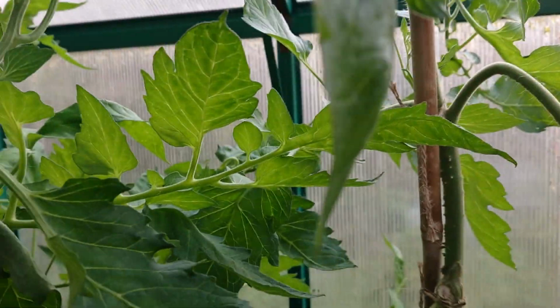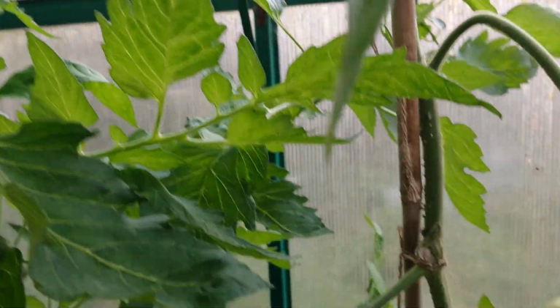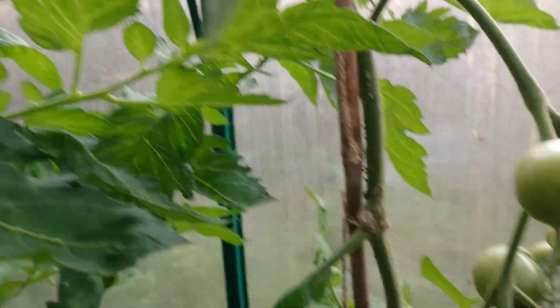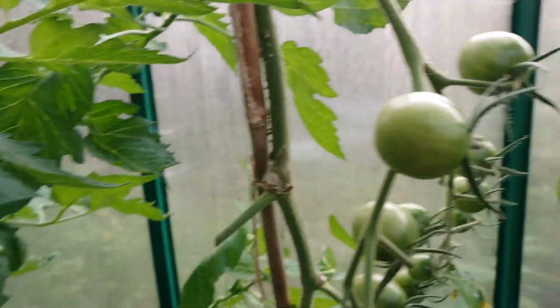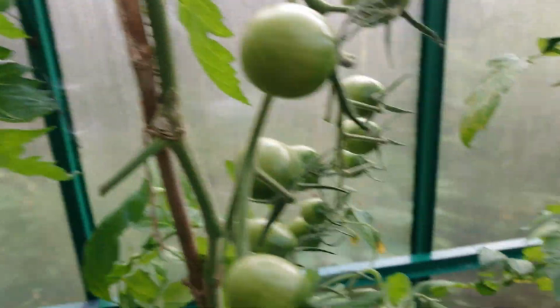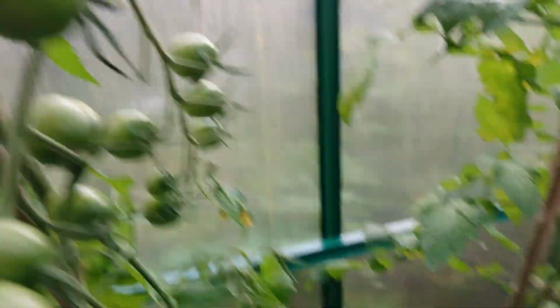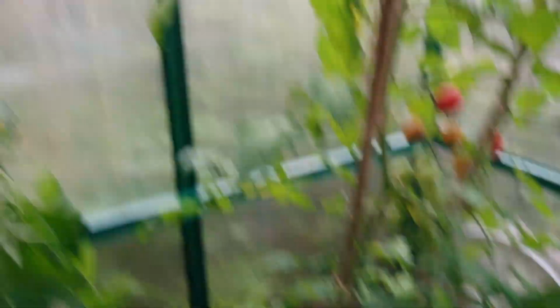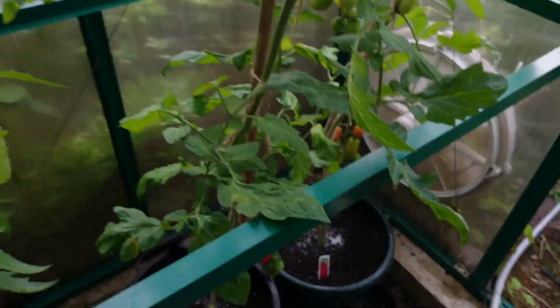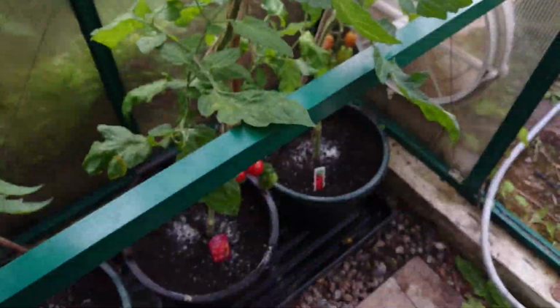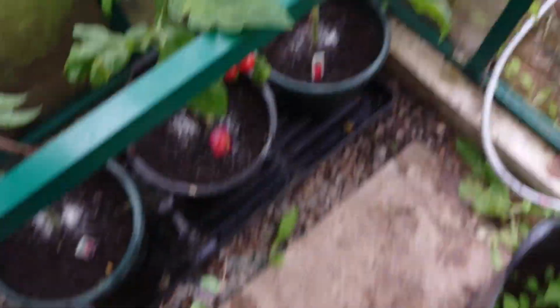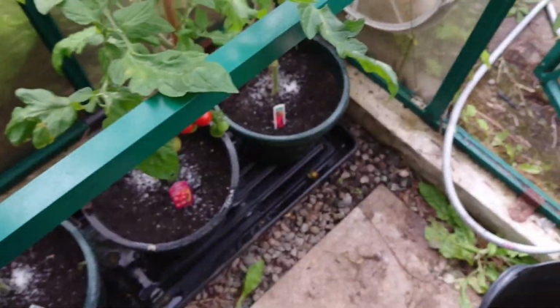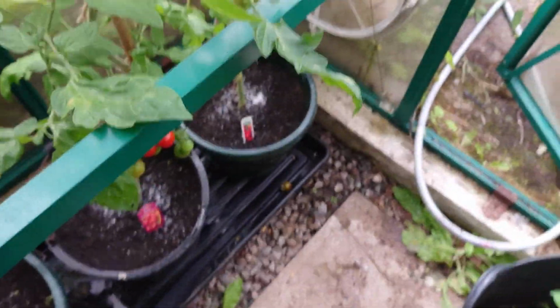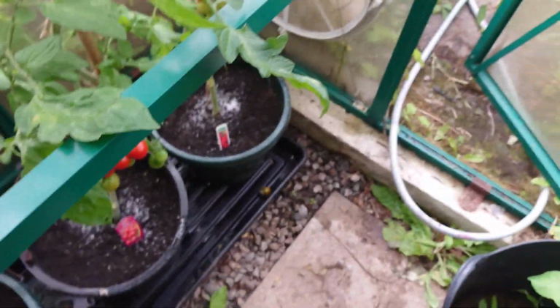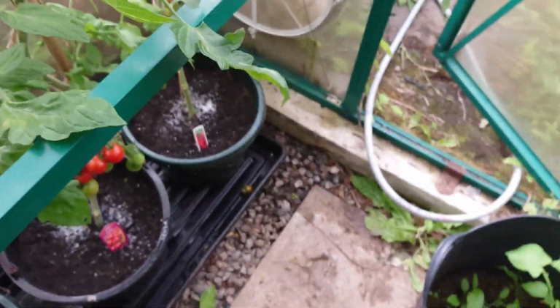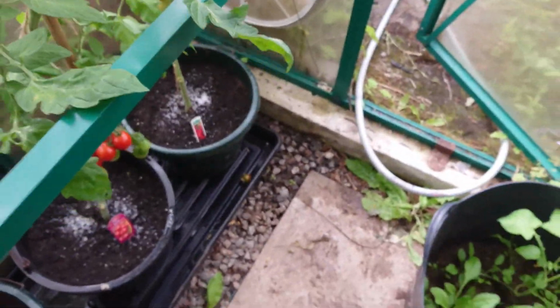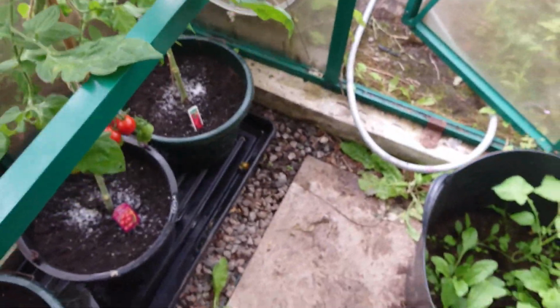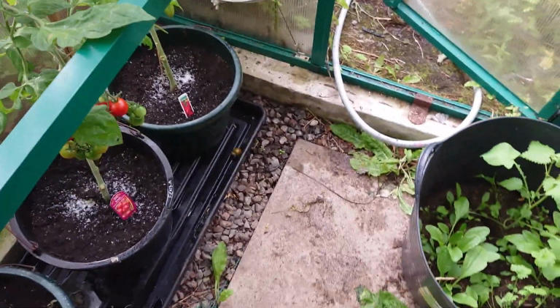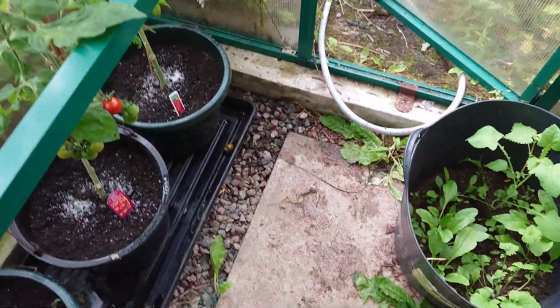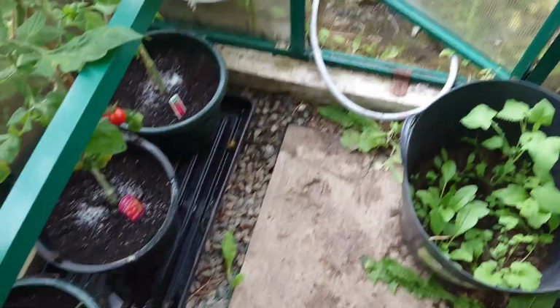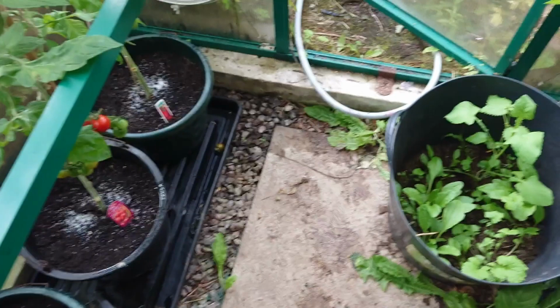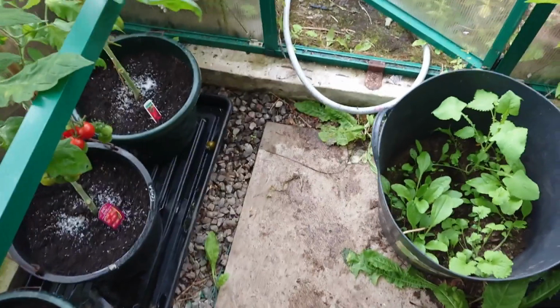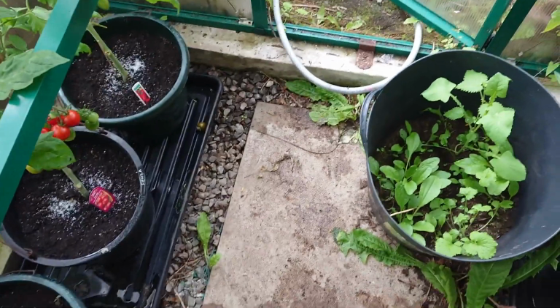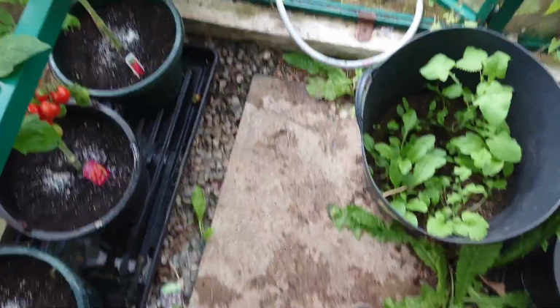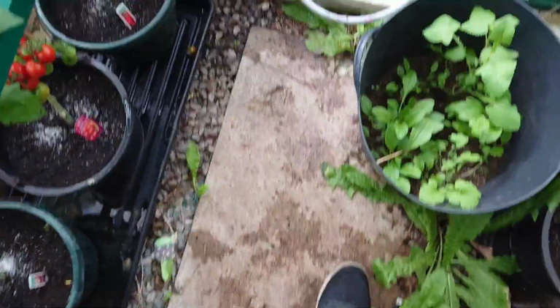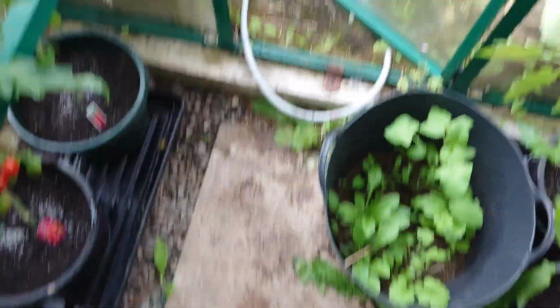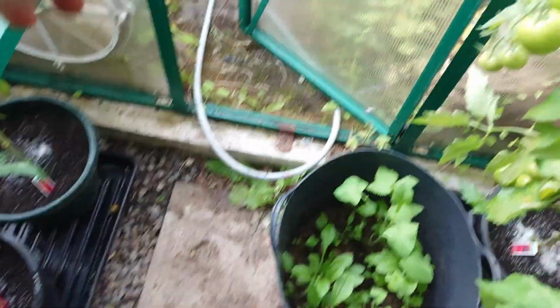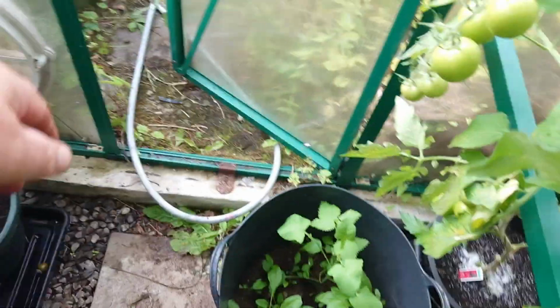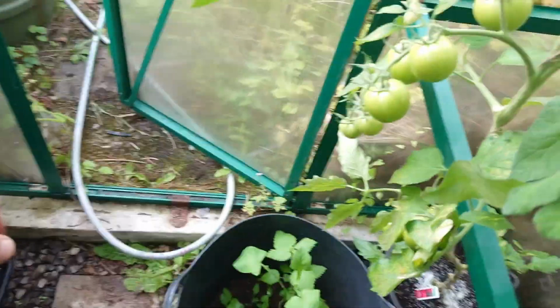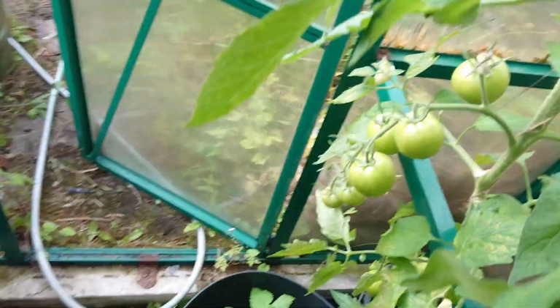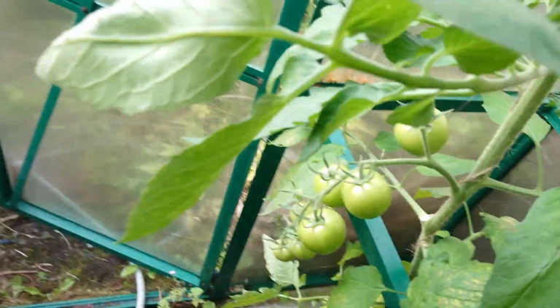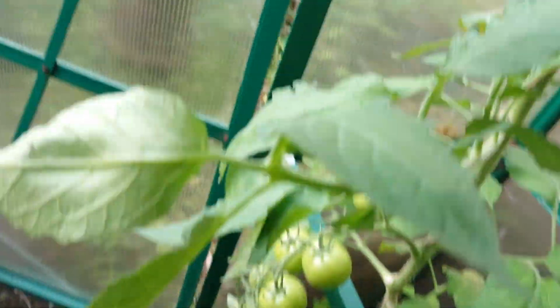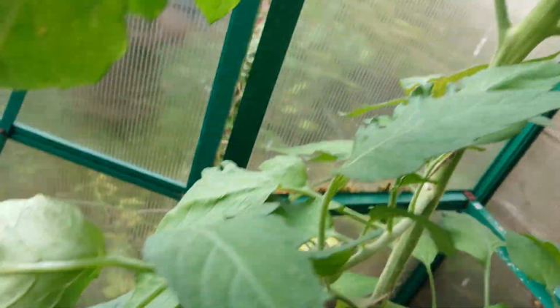I've watered in here and added some more Epsom salts so I'll head outside.